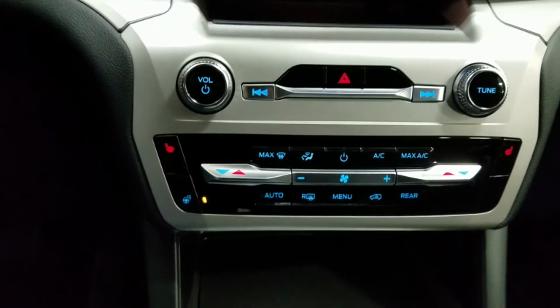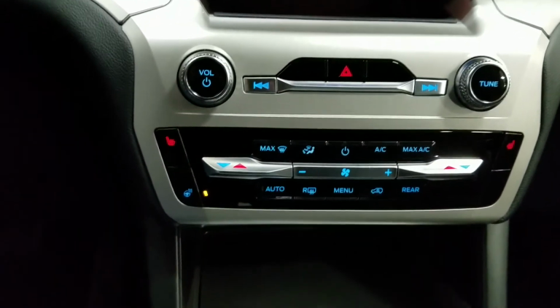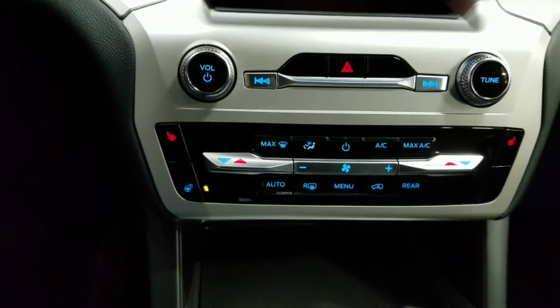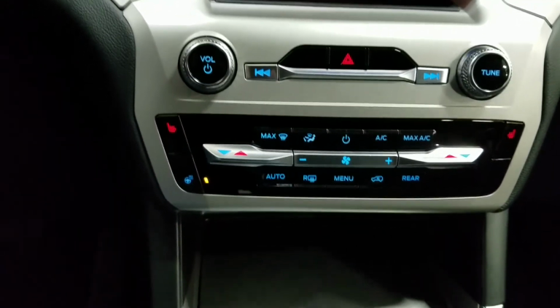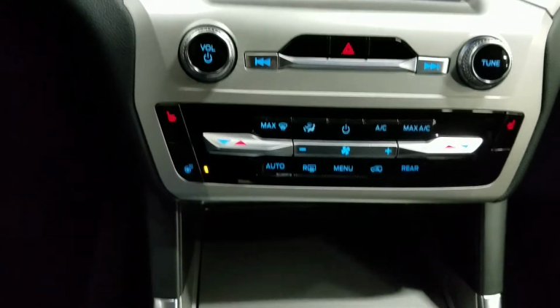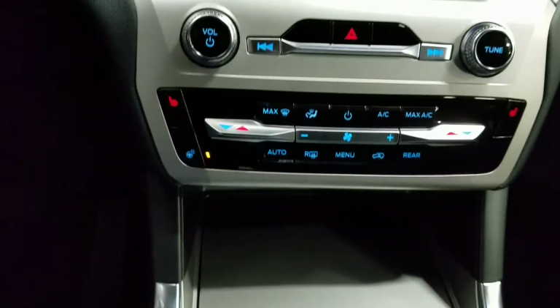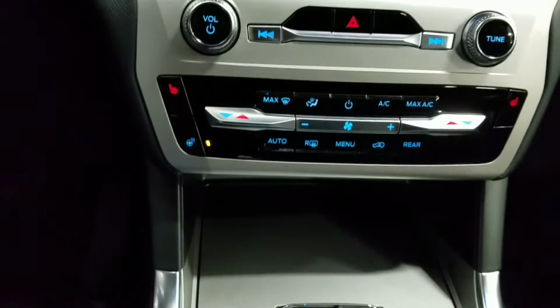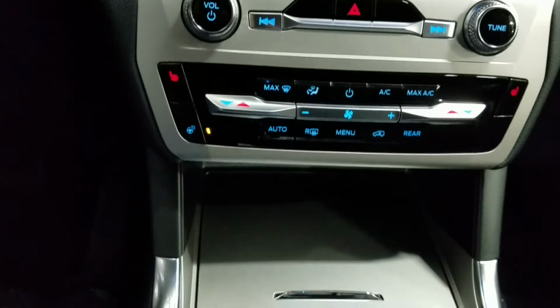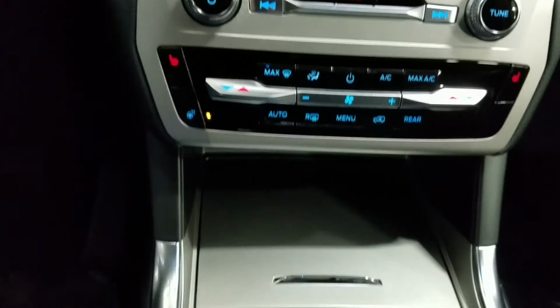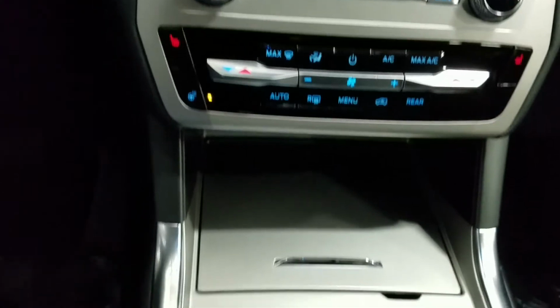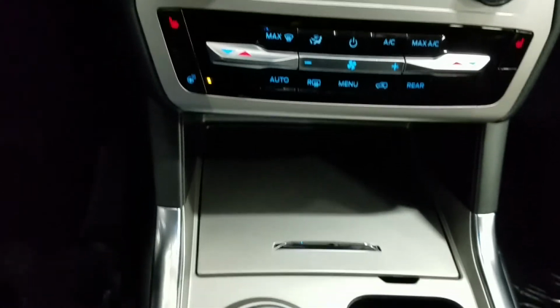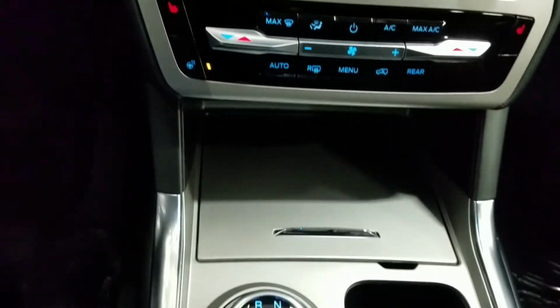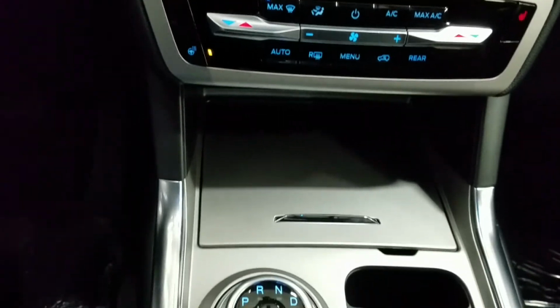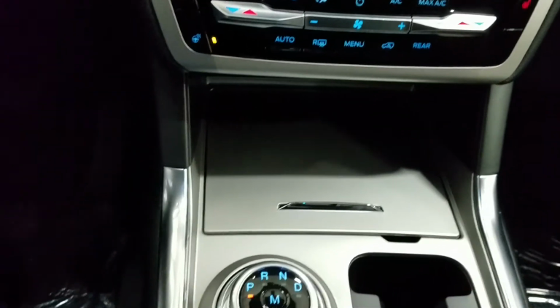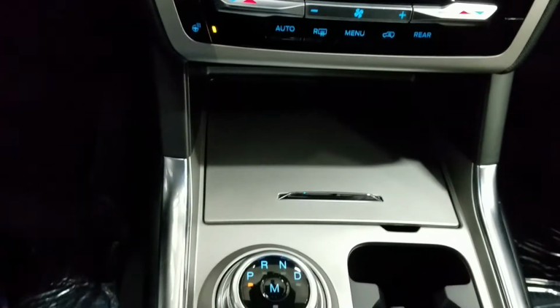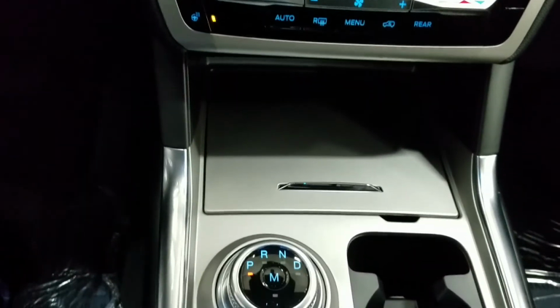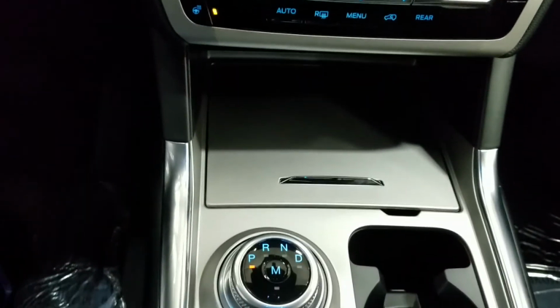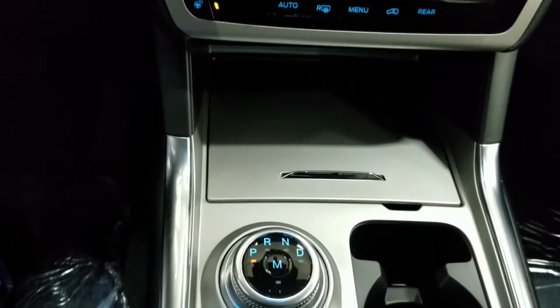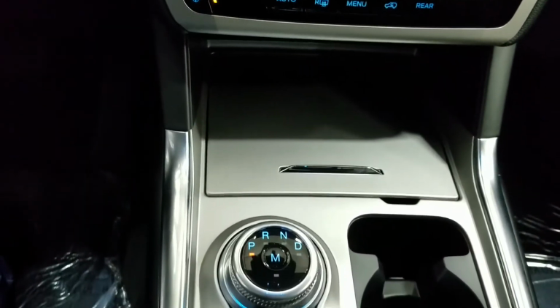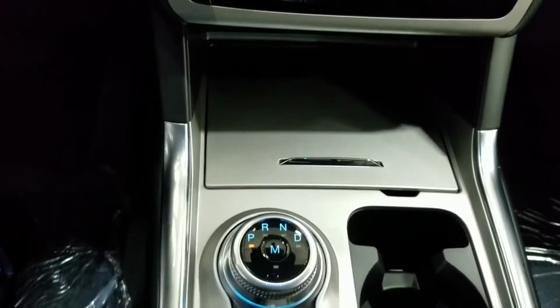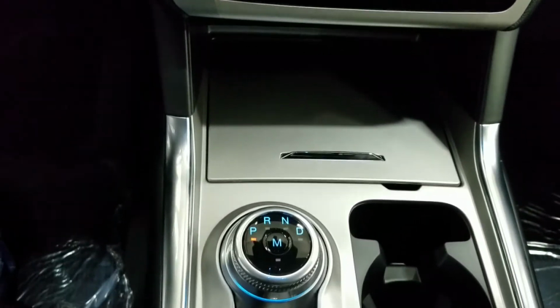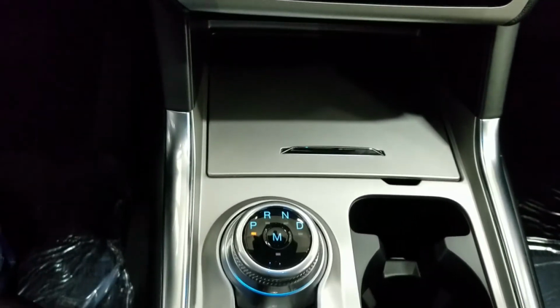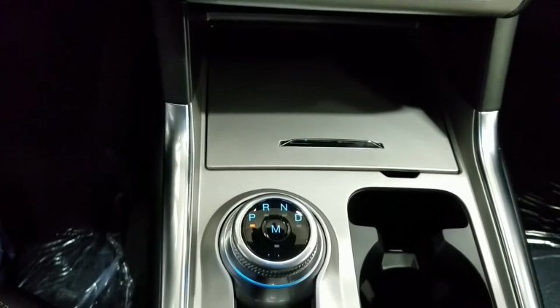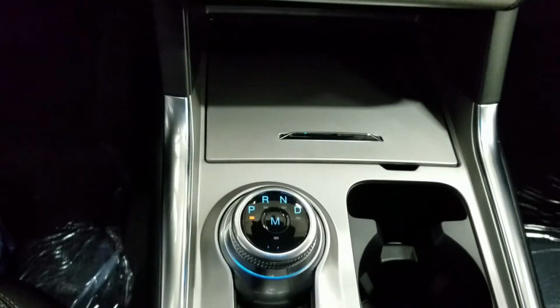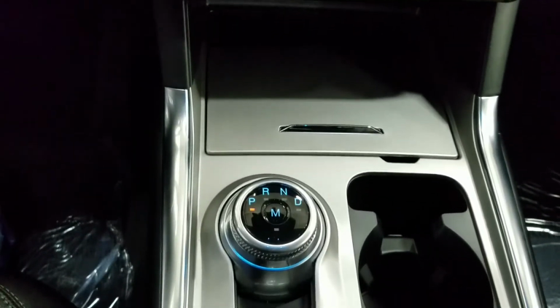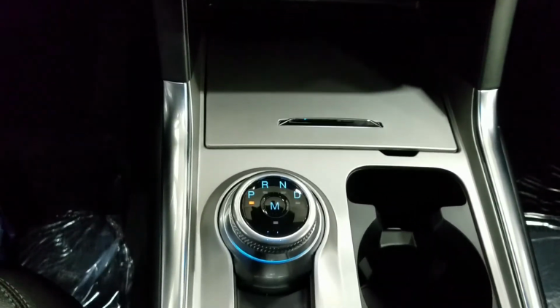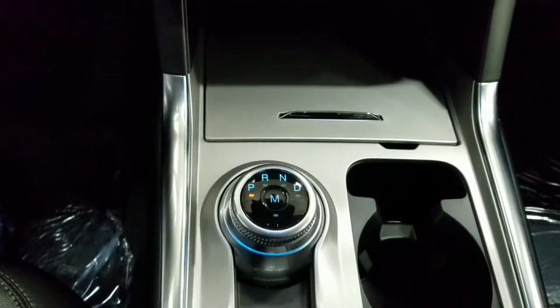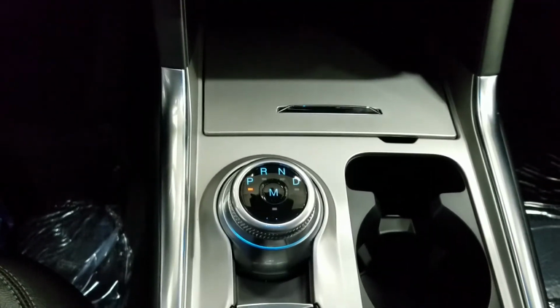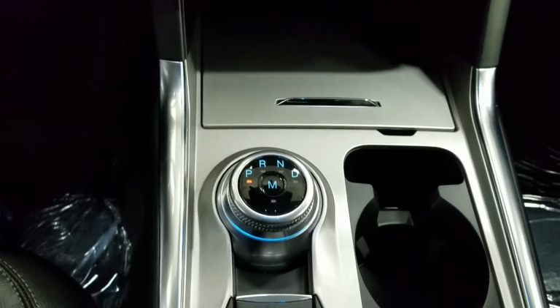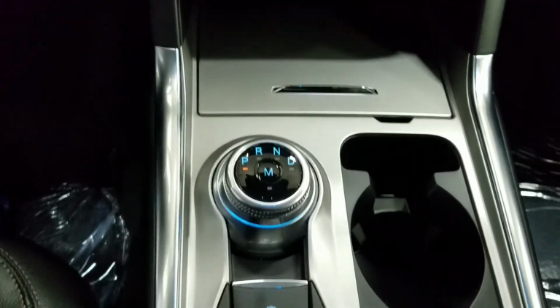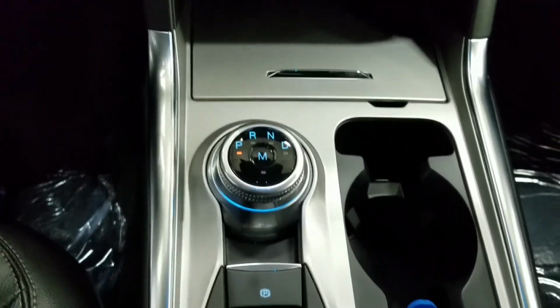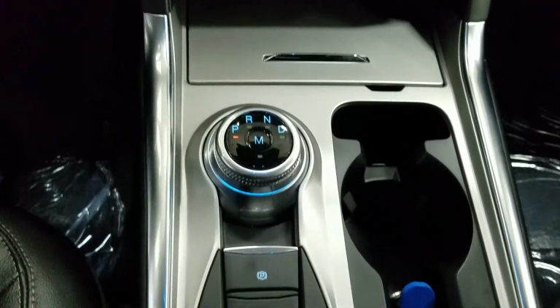Our middle console offers dual cup holders, our dial gear shift, and tons of storage.